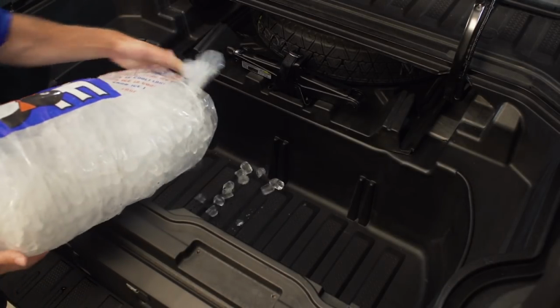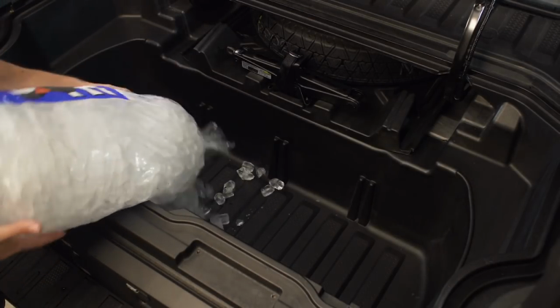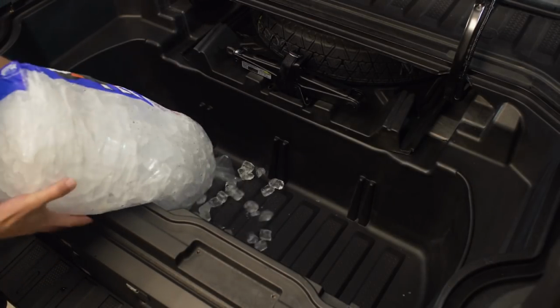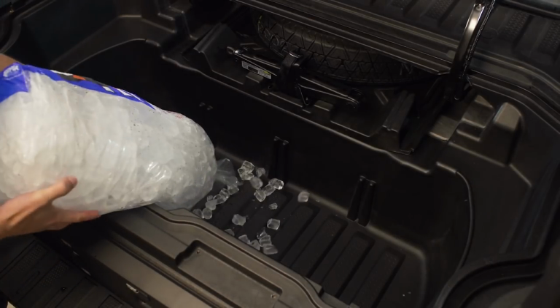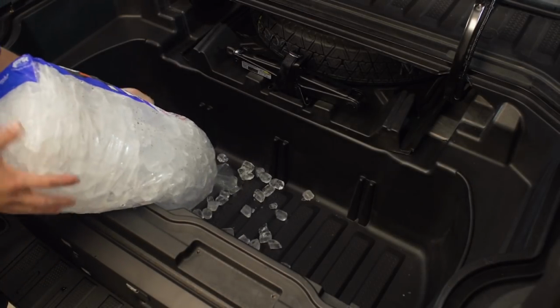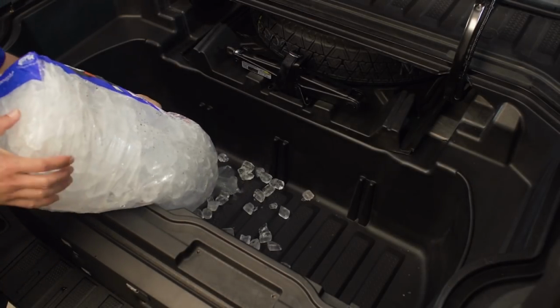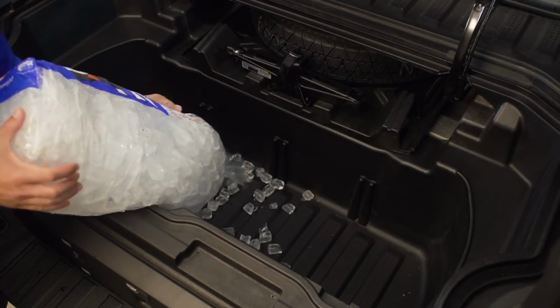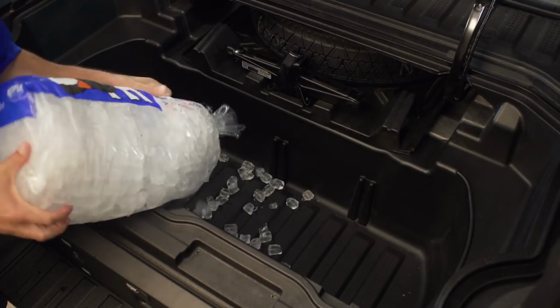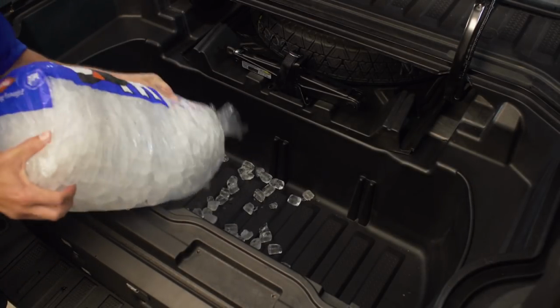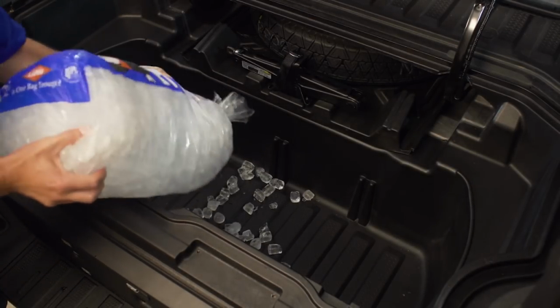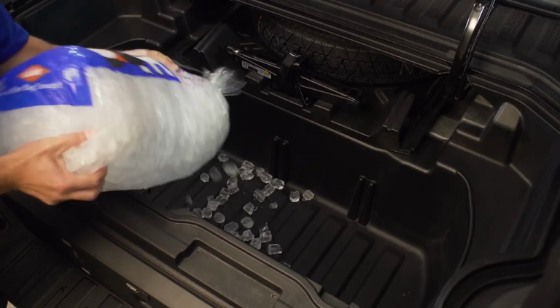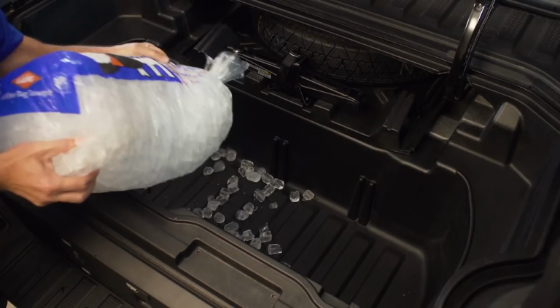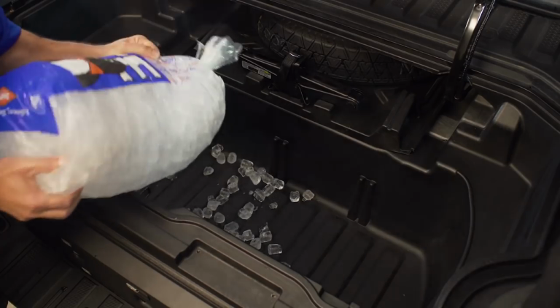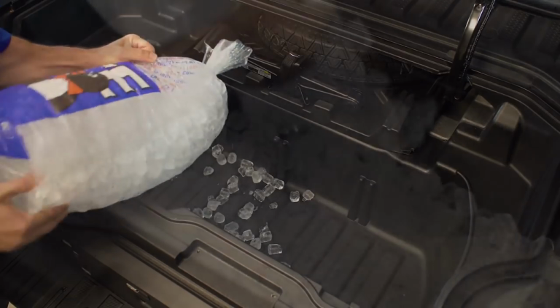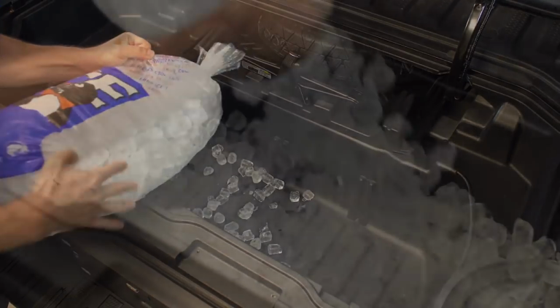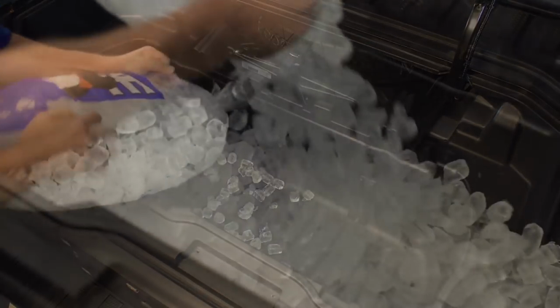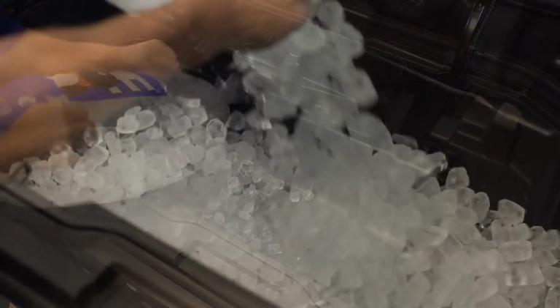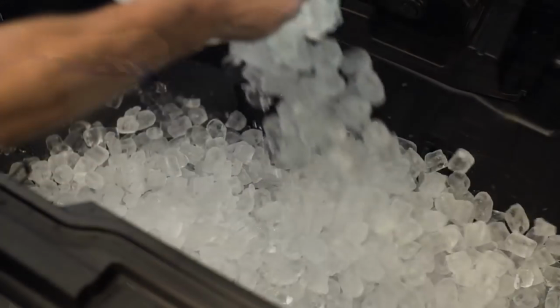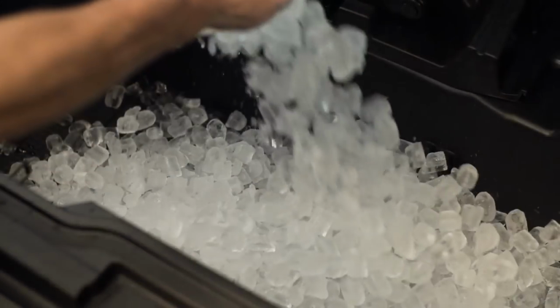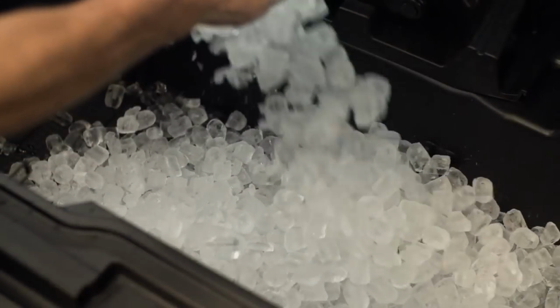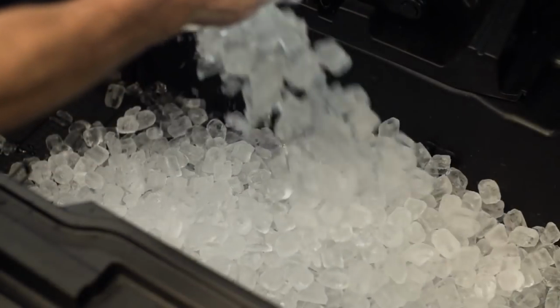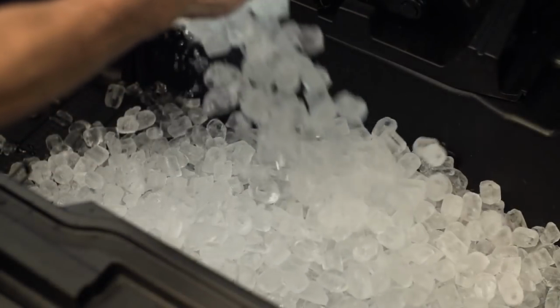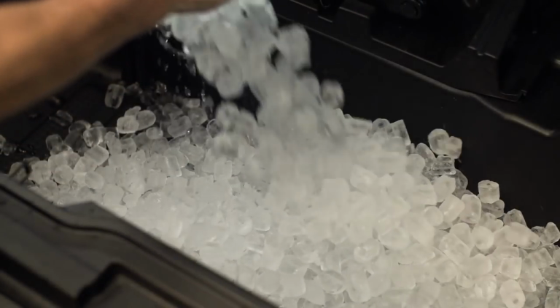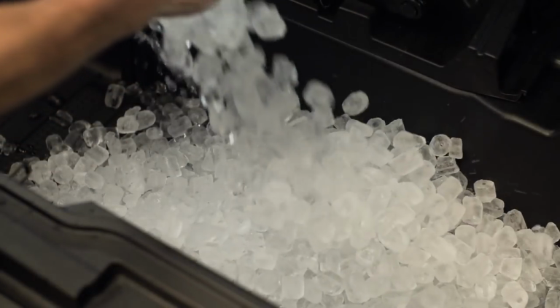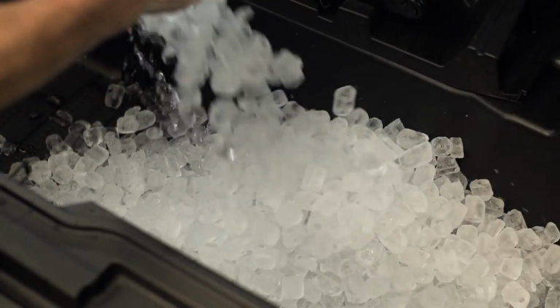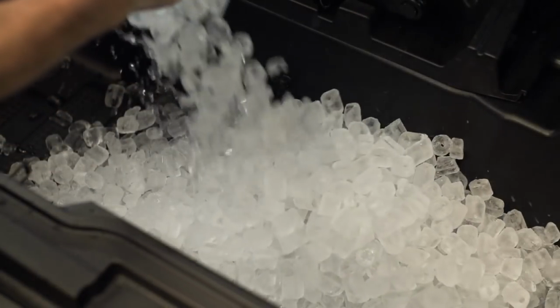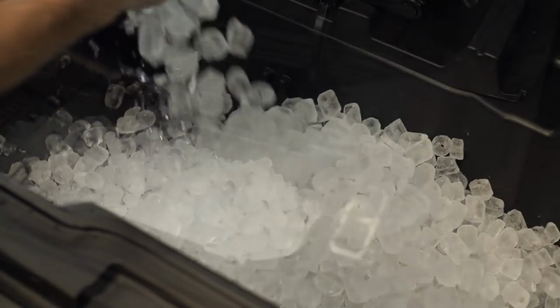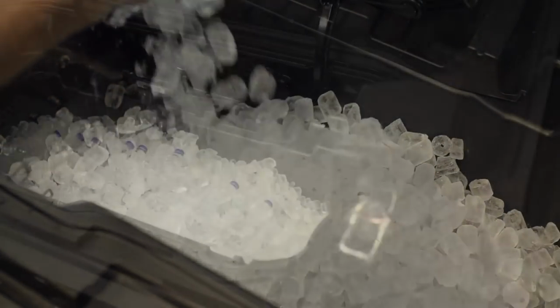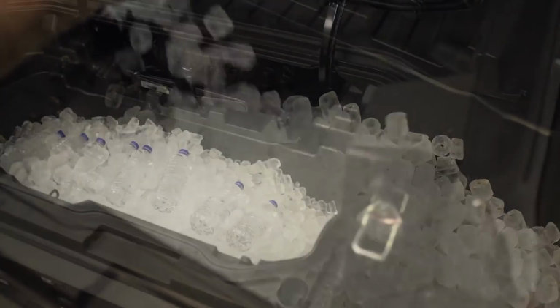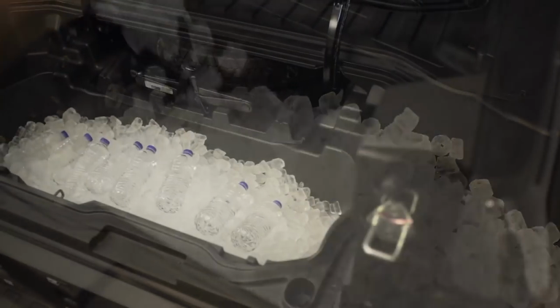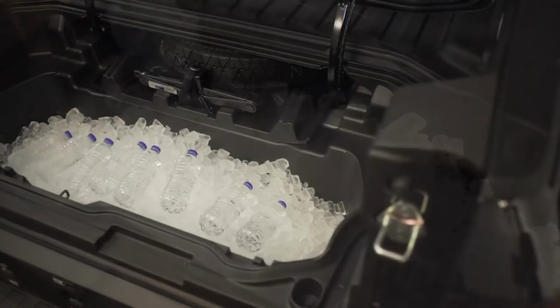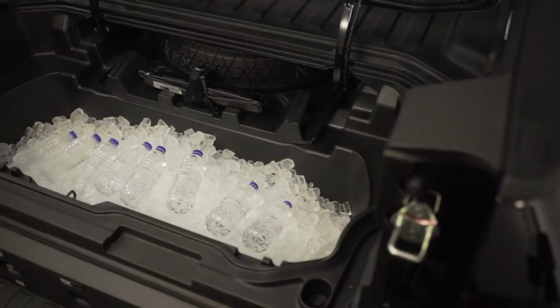Honda has also very cleverly put an in-bed trunk, which is waterproof, that you can use for storage or as a cooler.